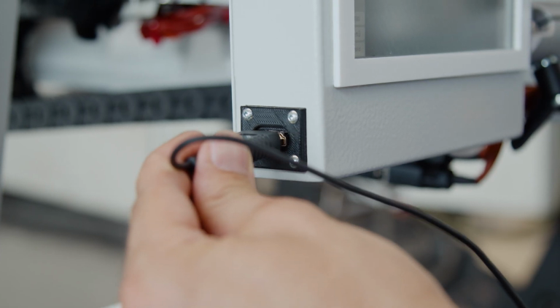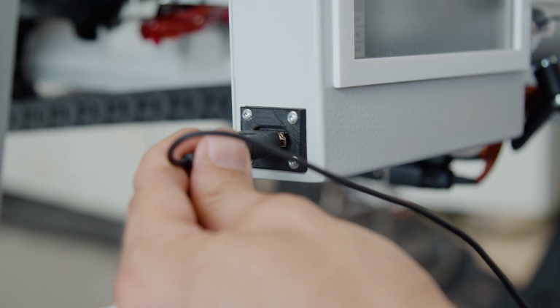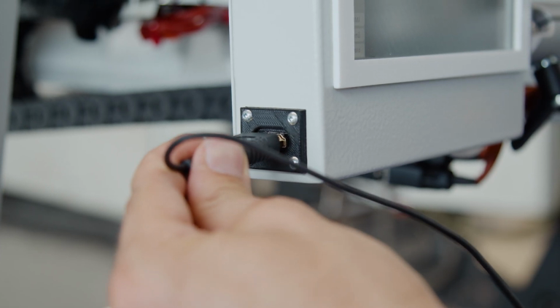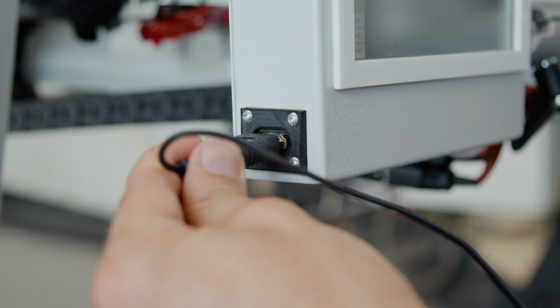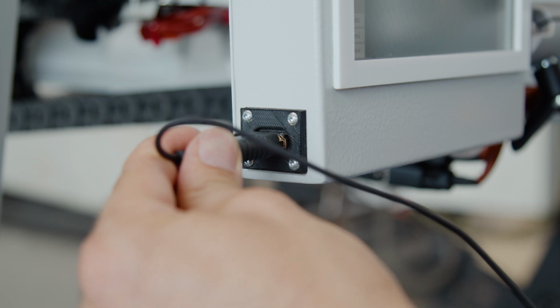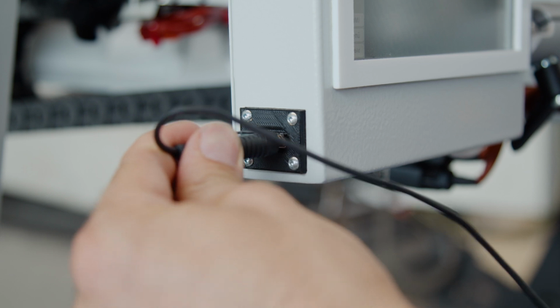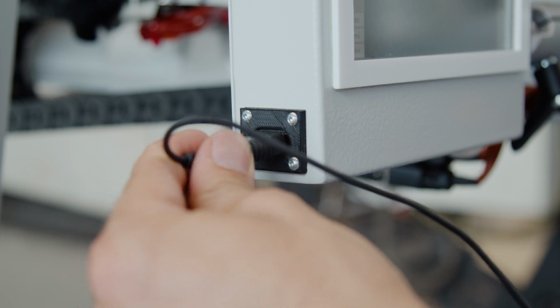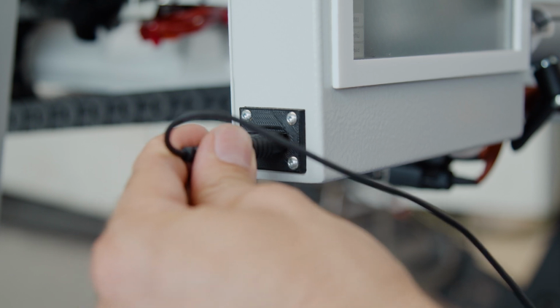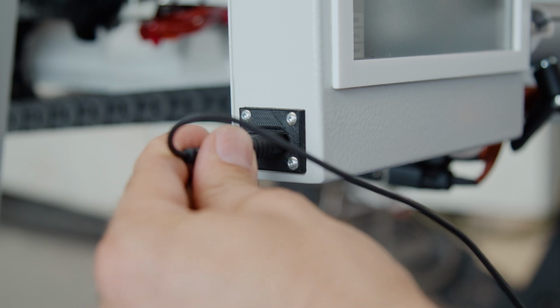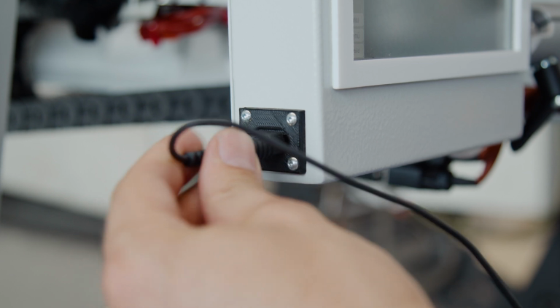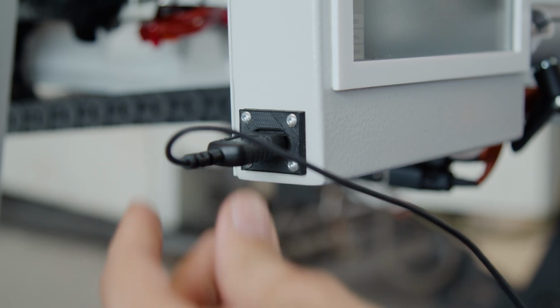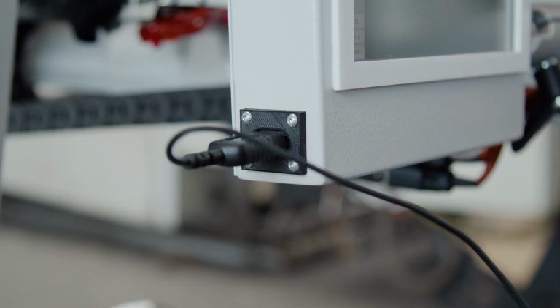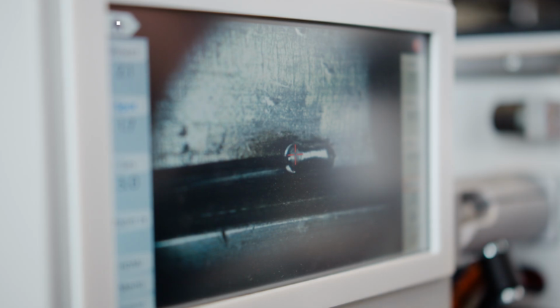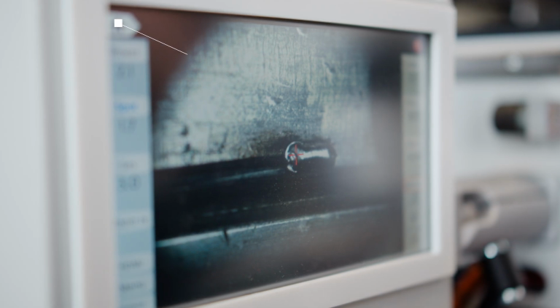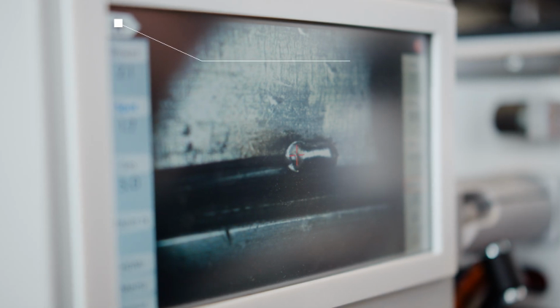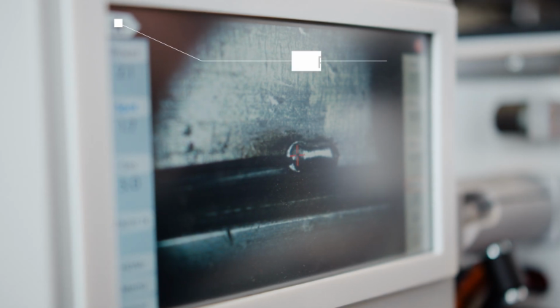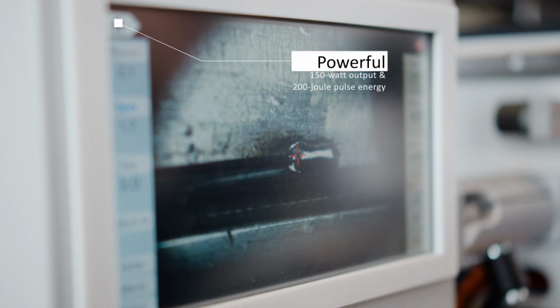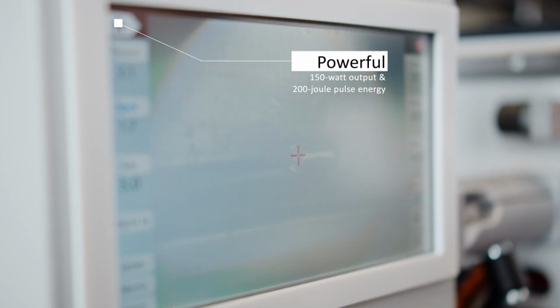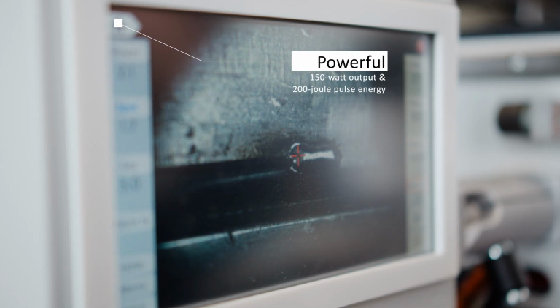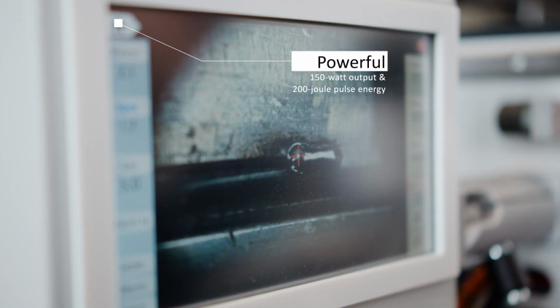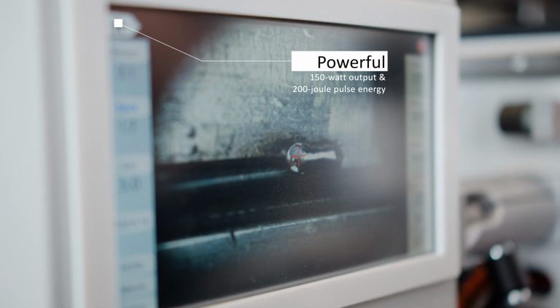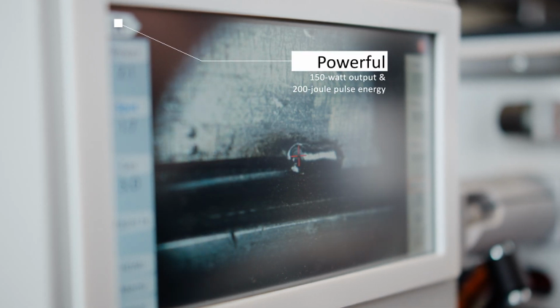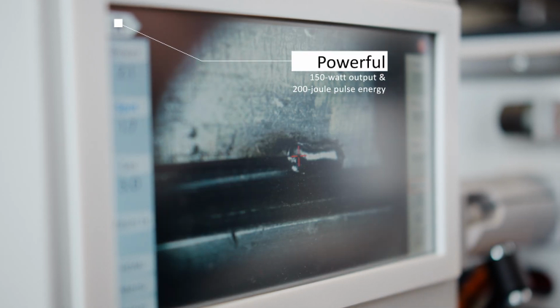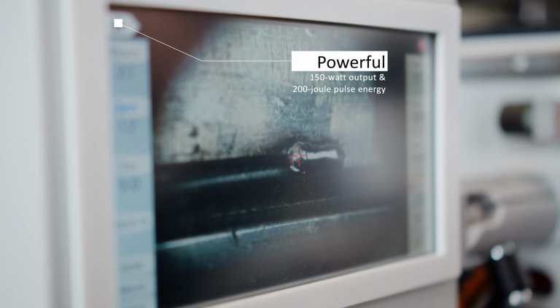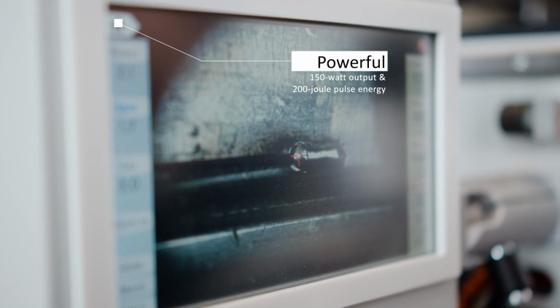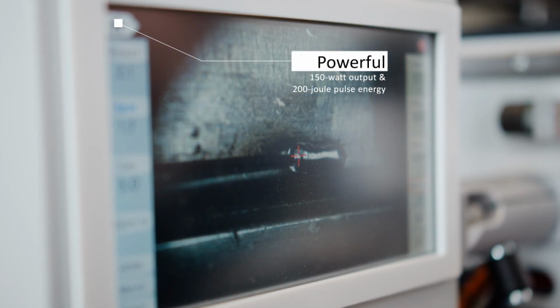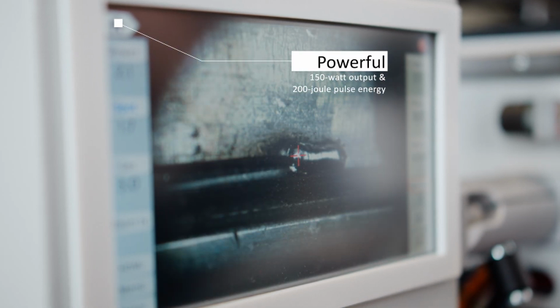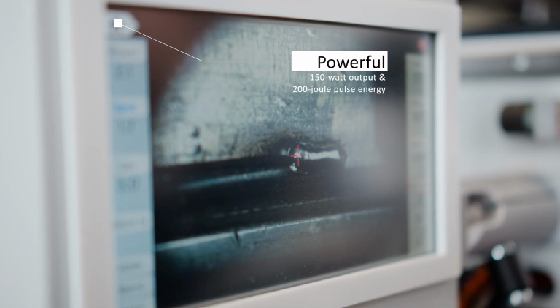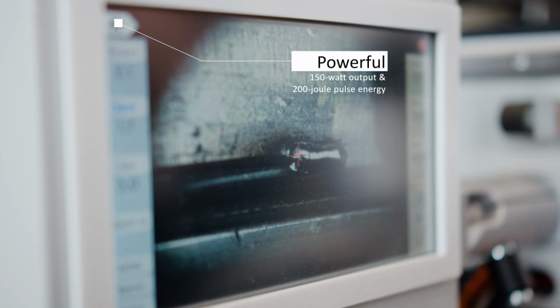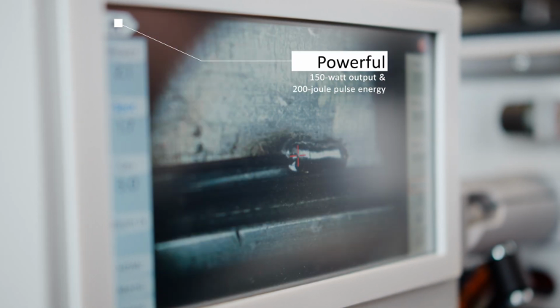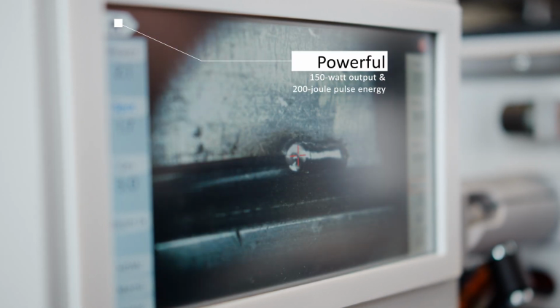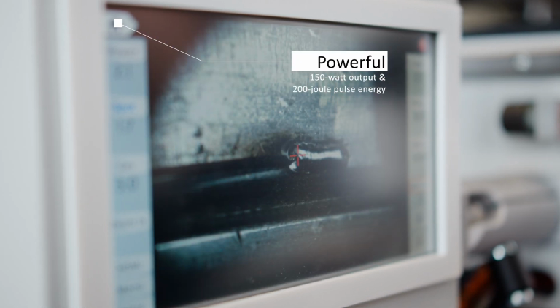Finally, an HDMI connection makes it possible to connect a monitor or a television to the laser.